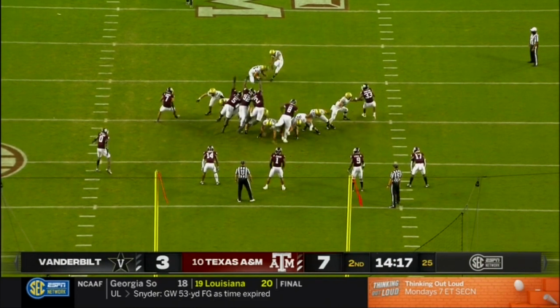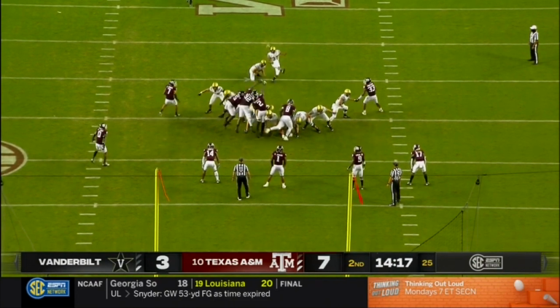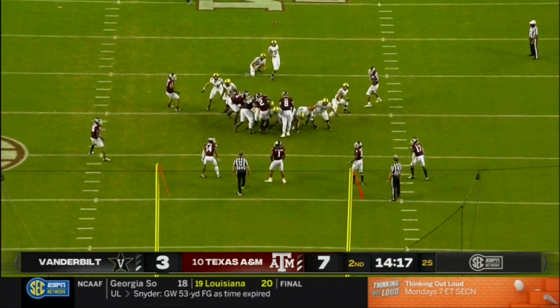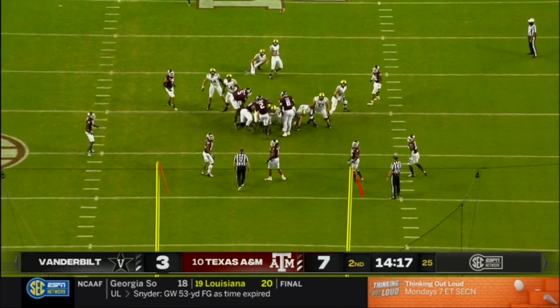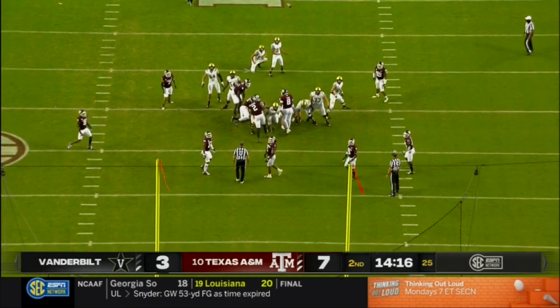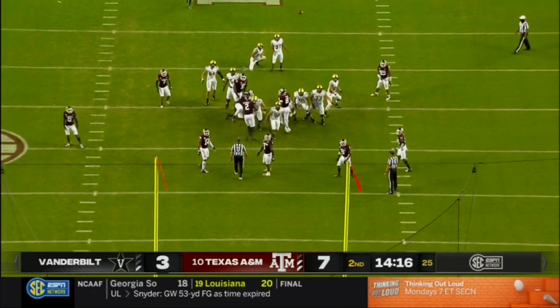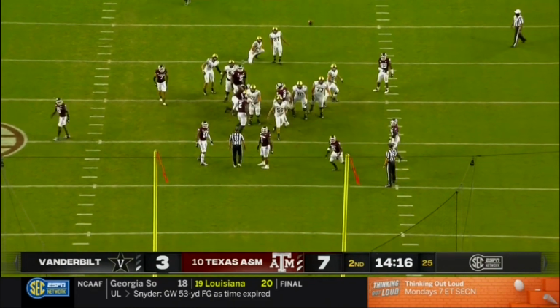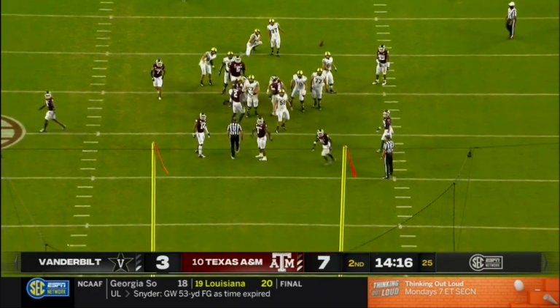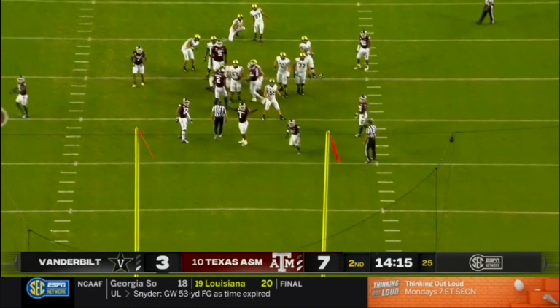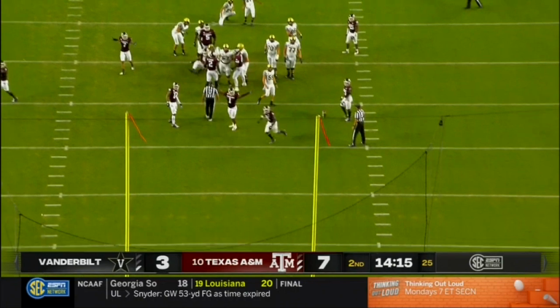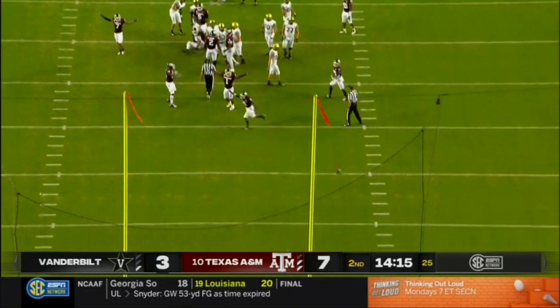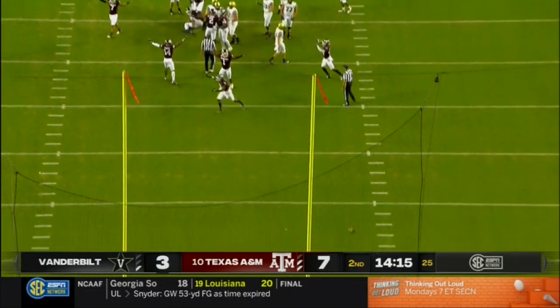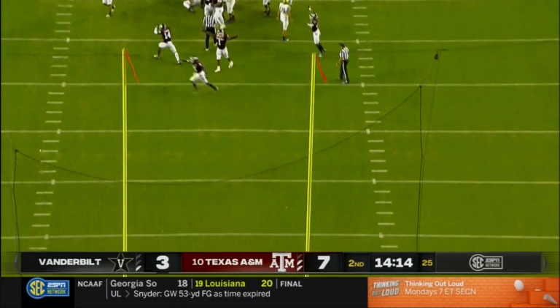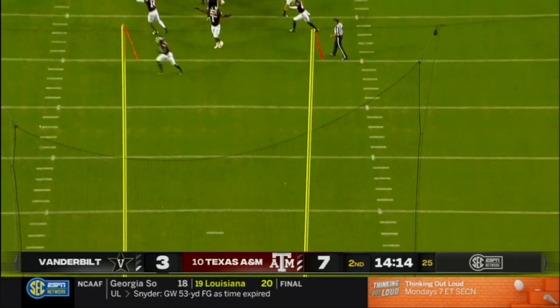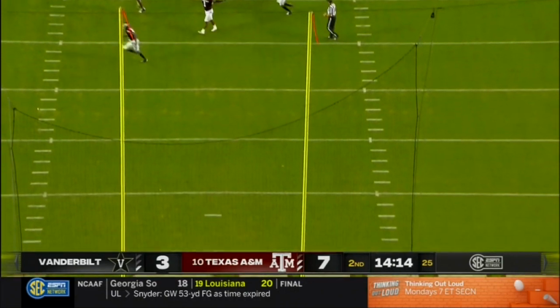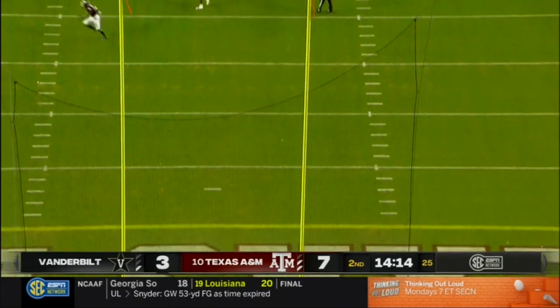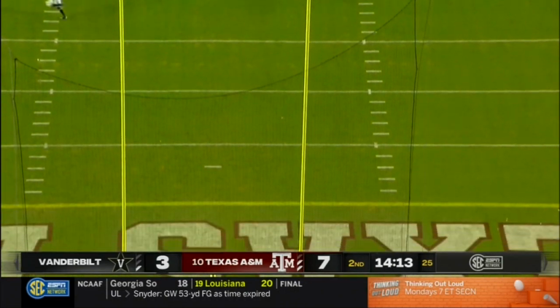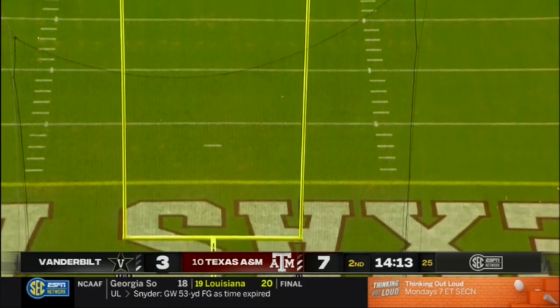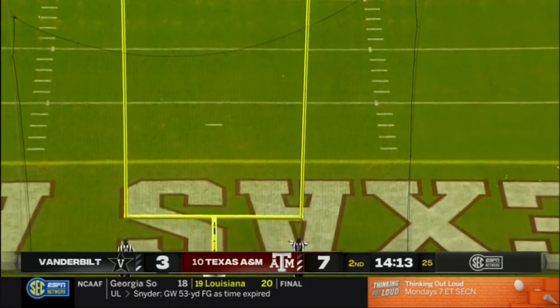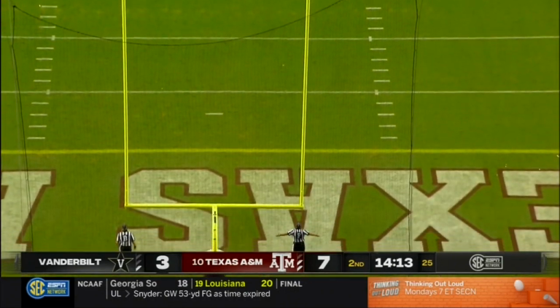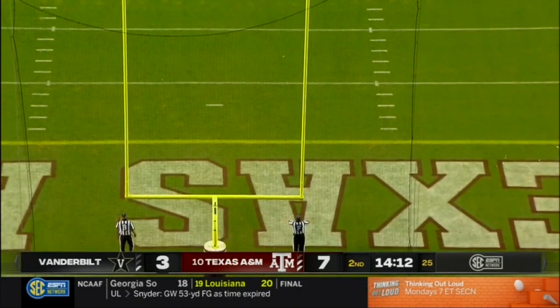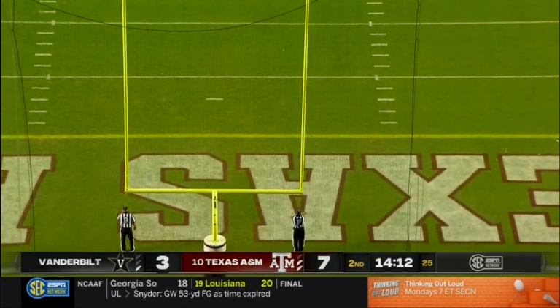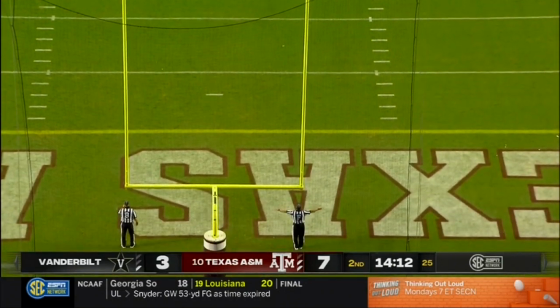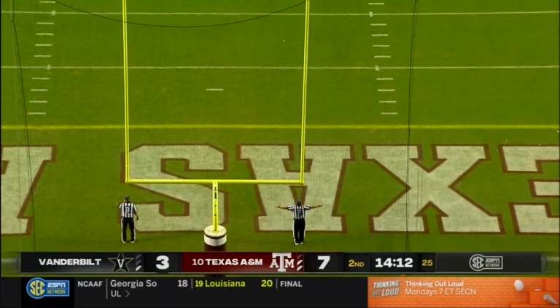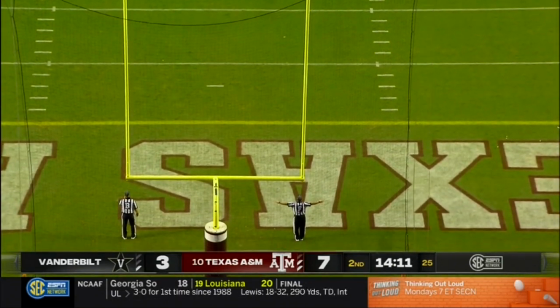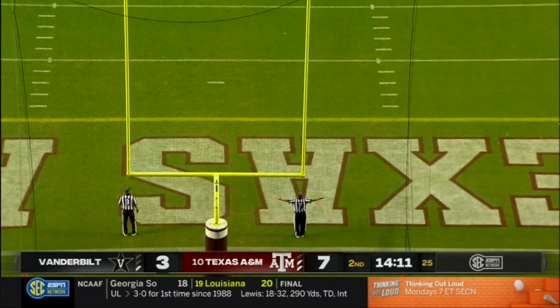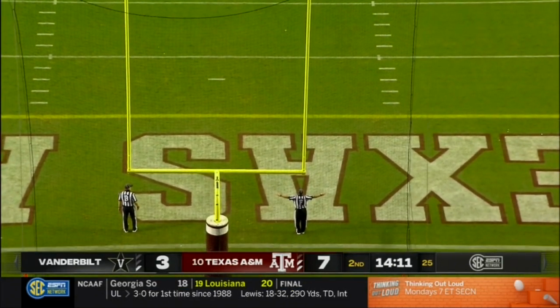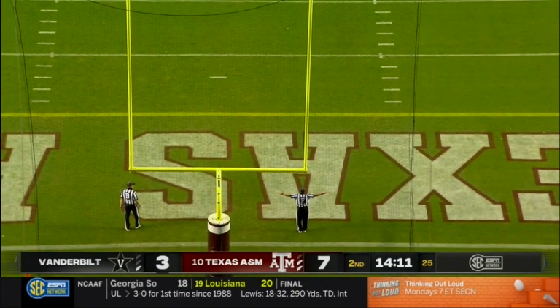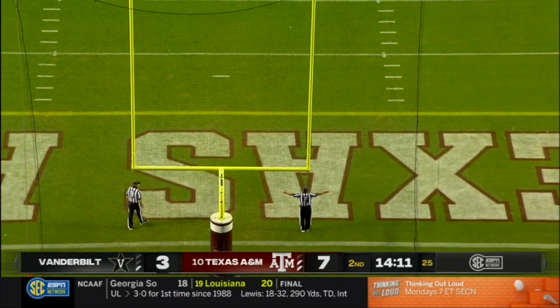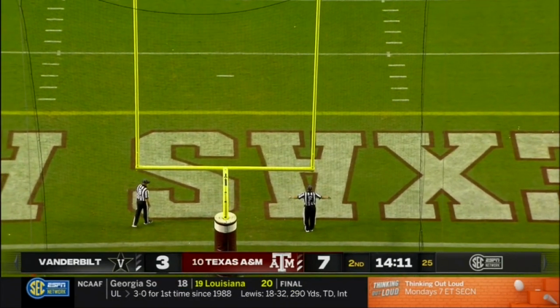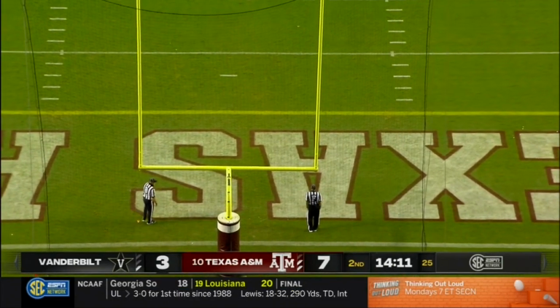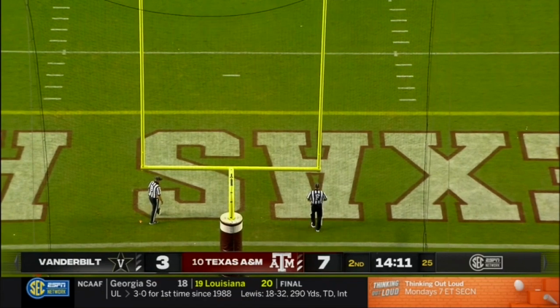Snap is good, hold is true, and it will hook left. Plenty of distance, just started hooking on him.